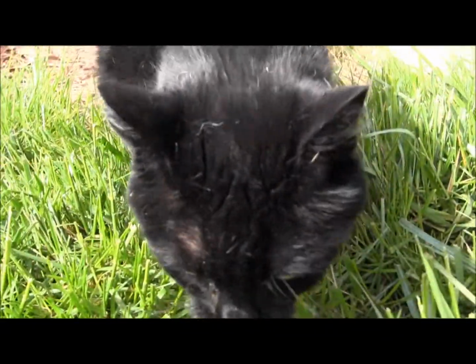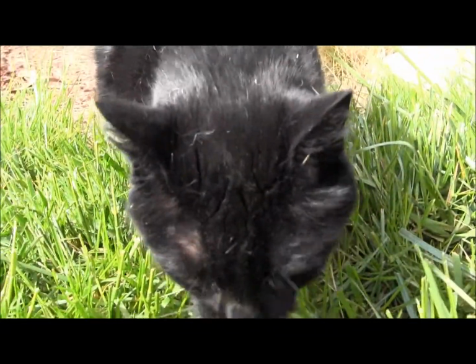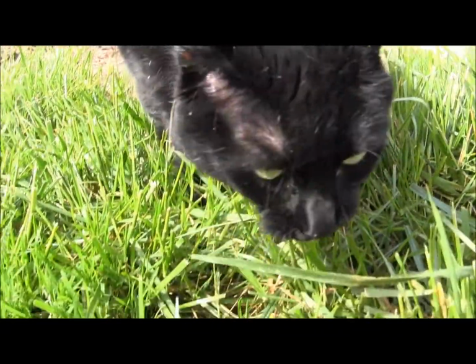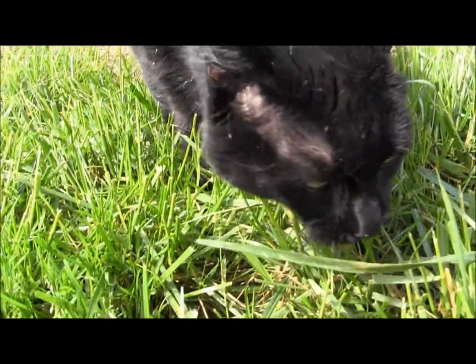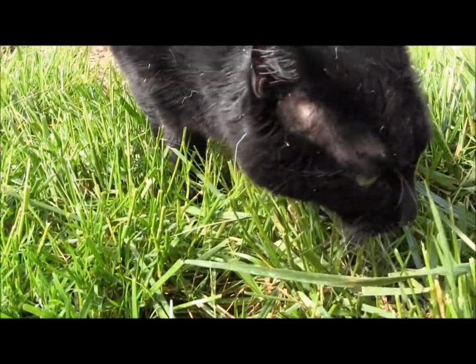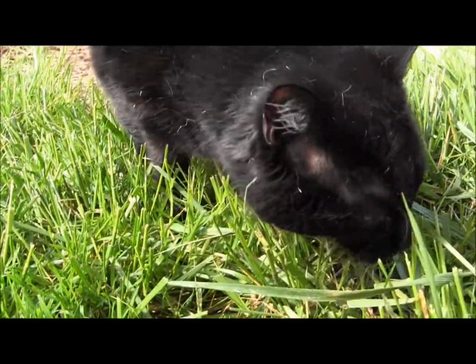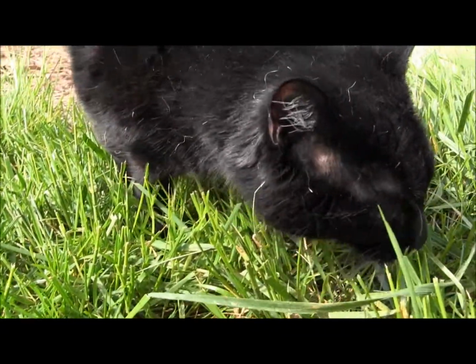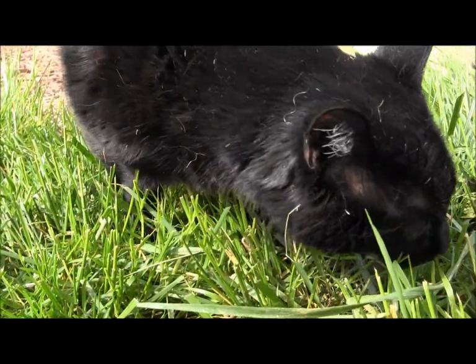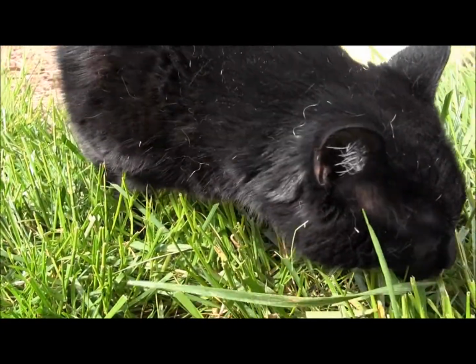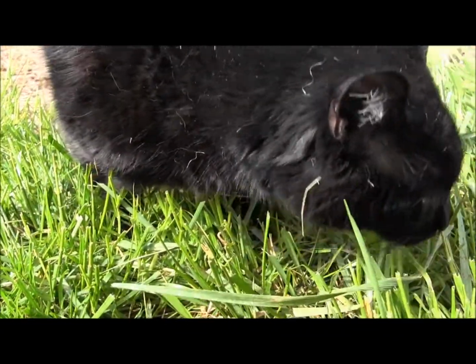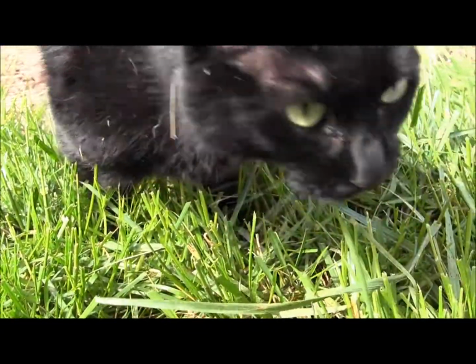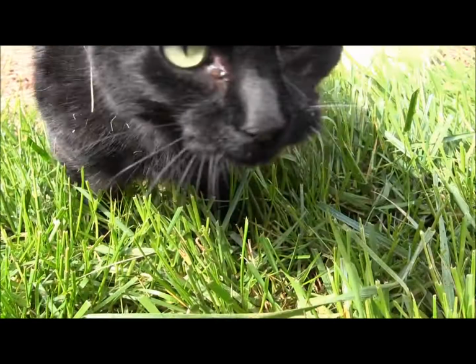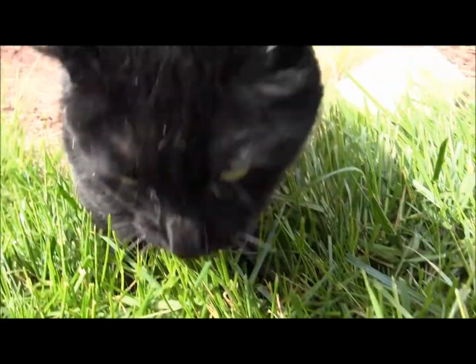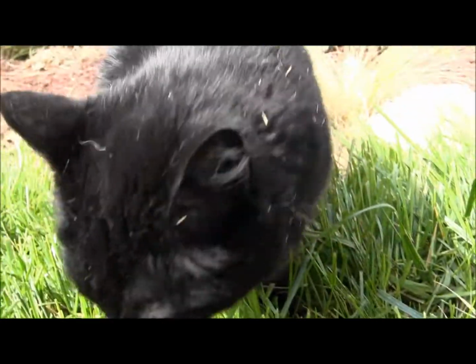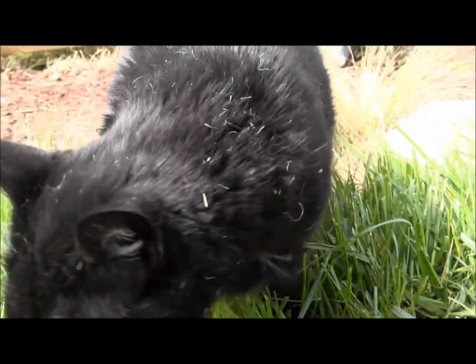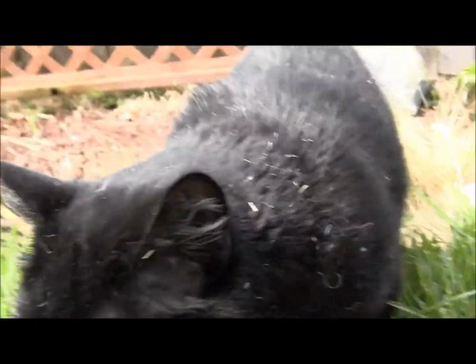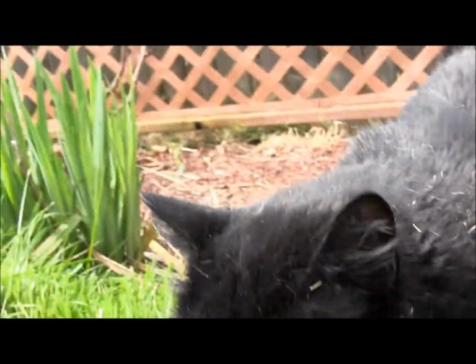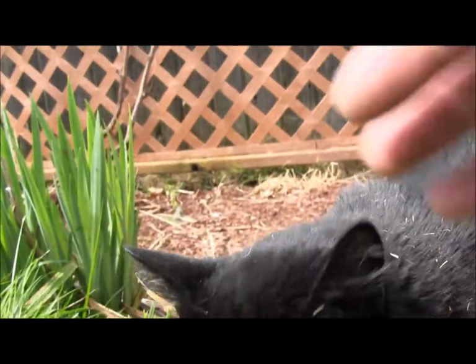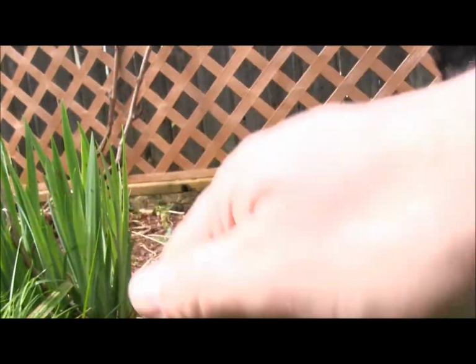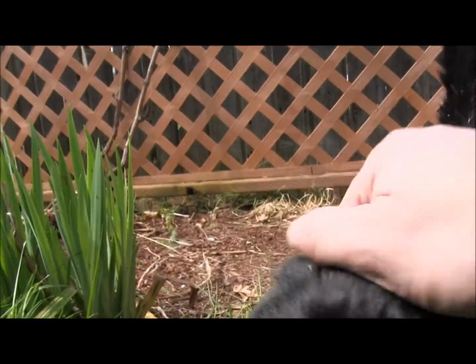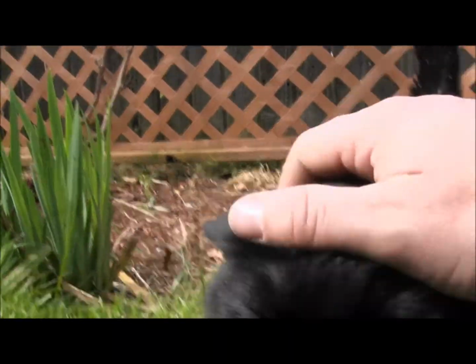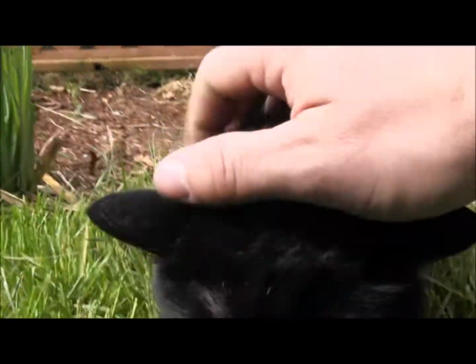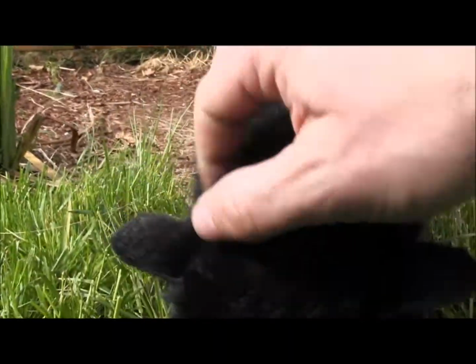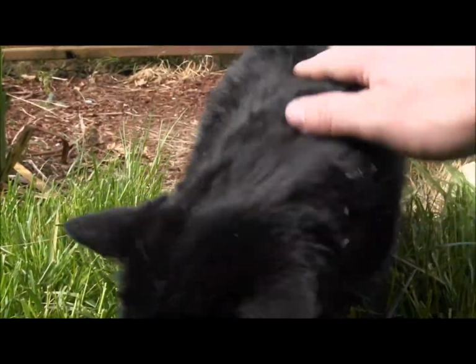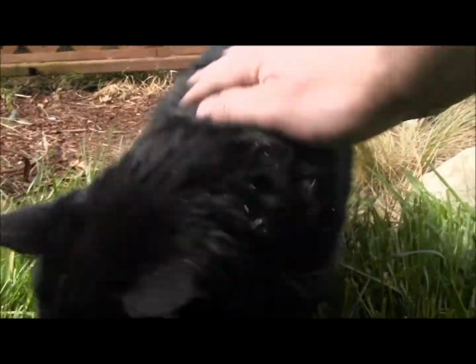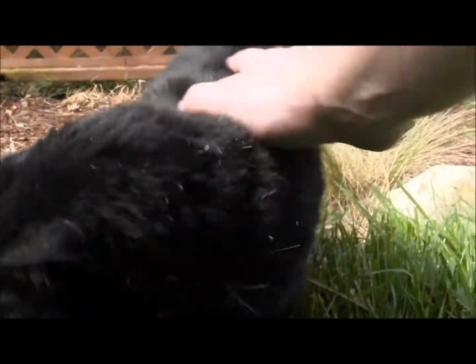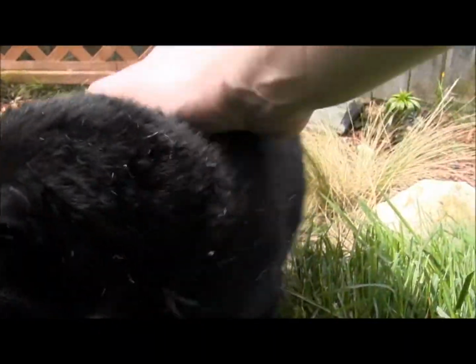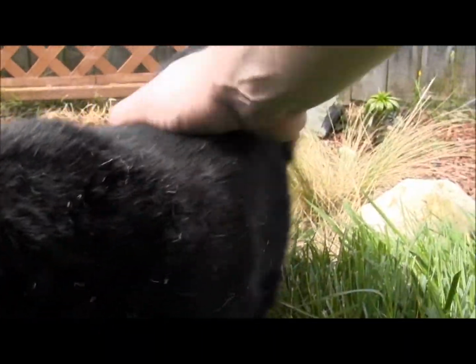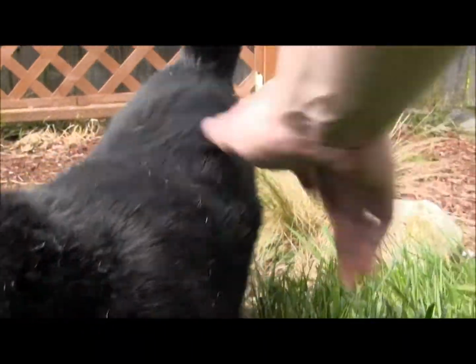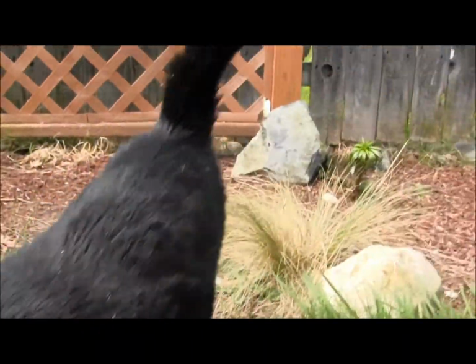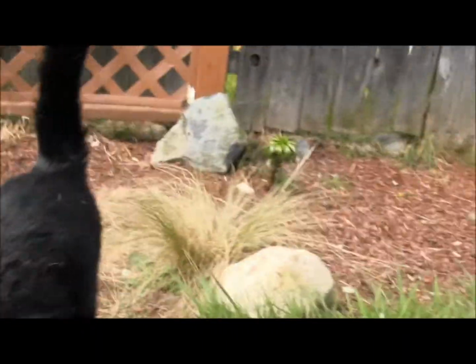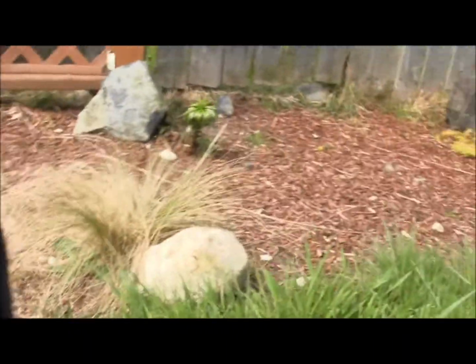Kitty attack! Oh no, kitty attack. No, this isn't a cat video.